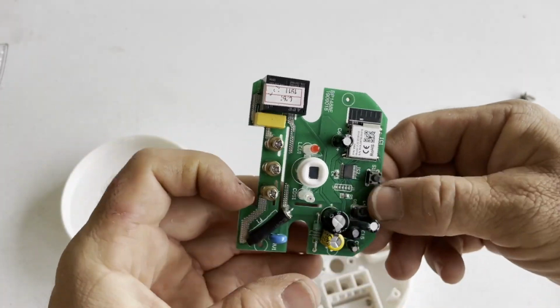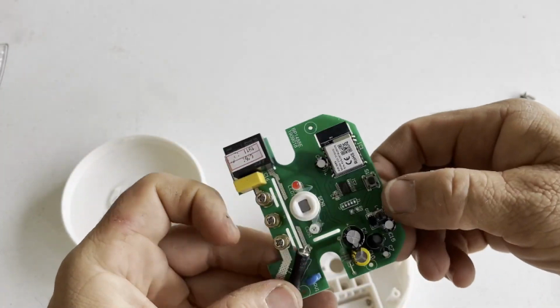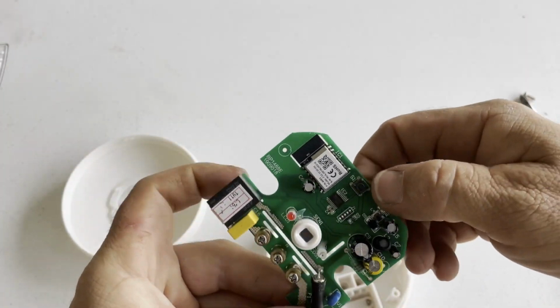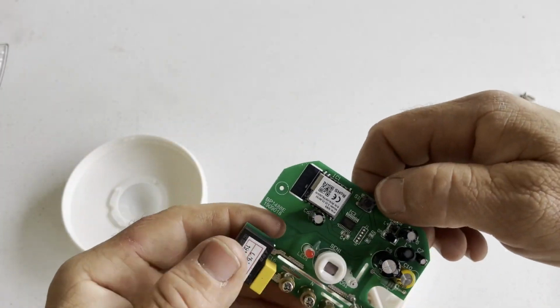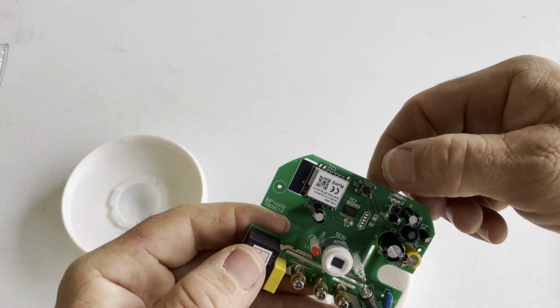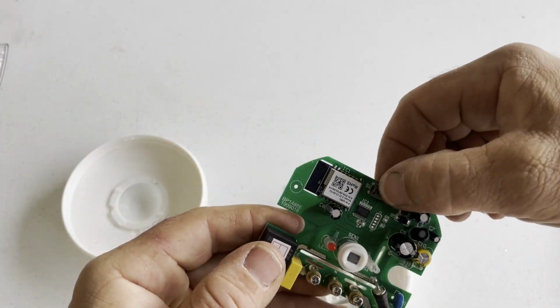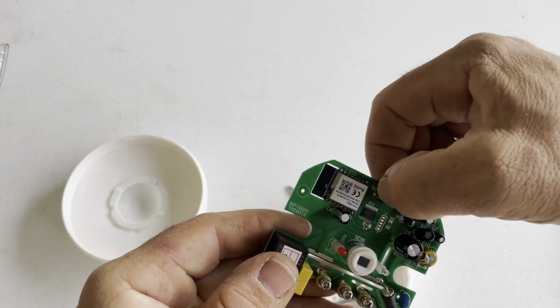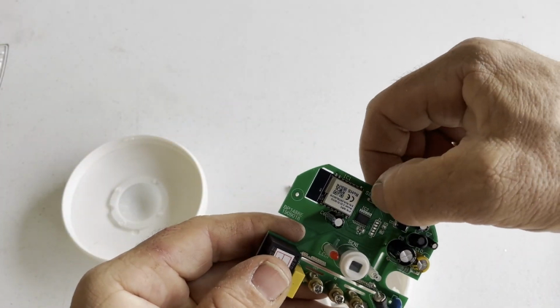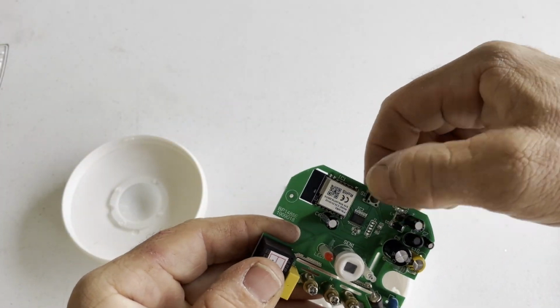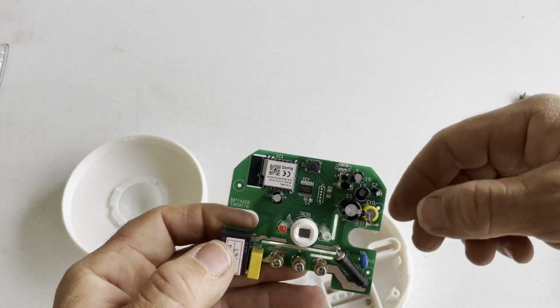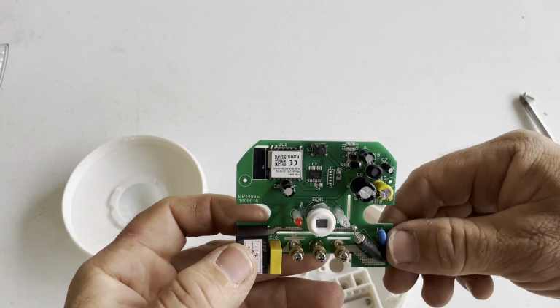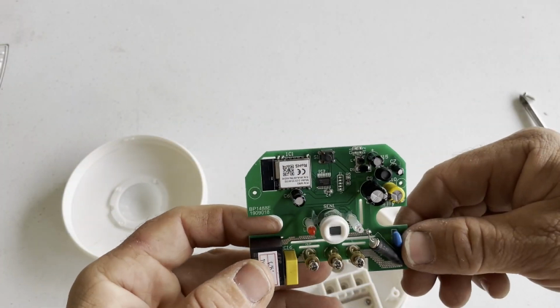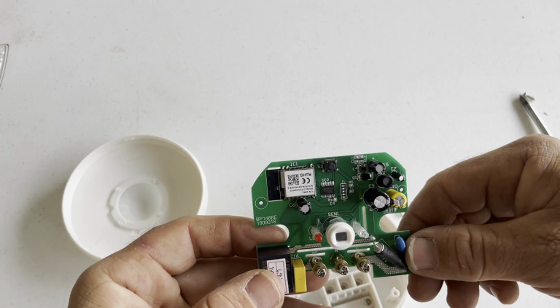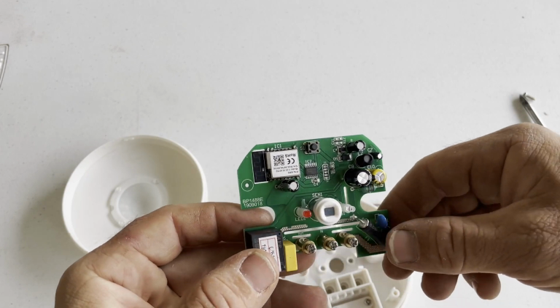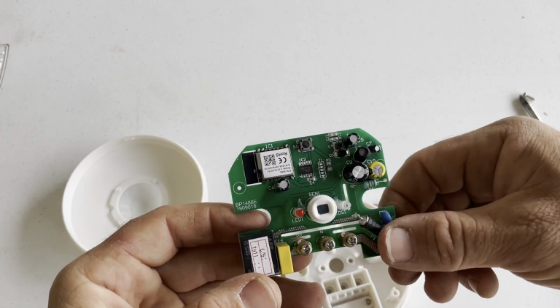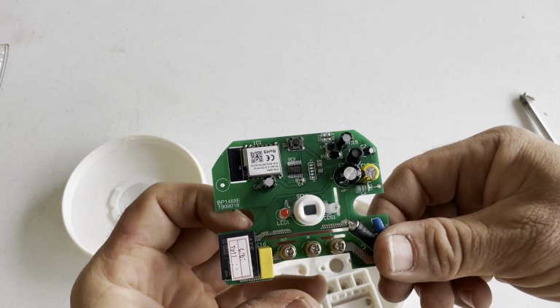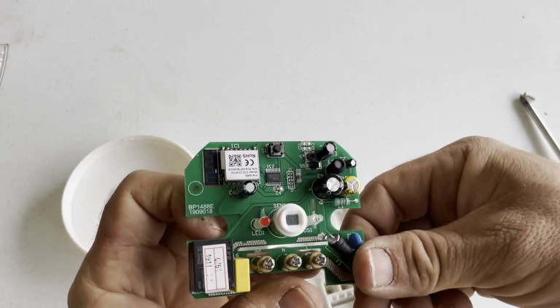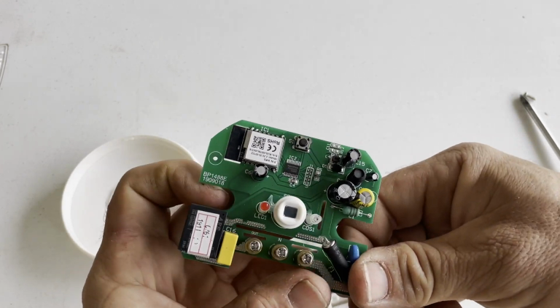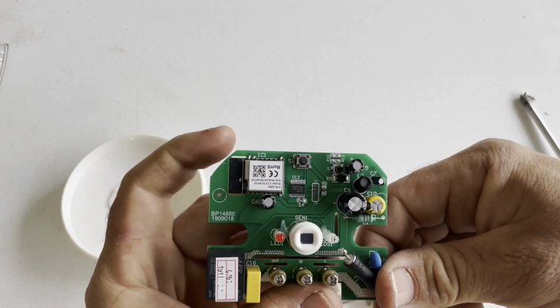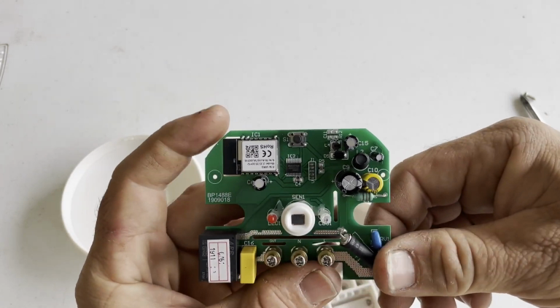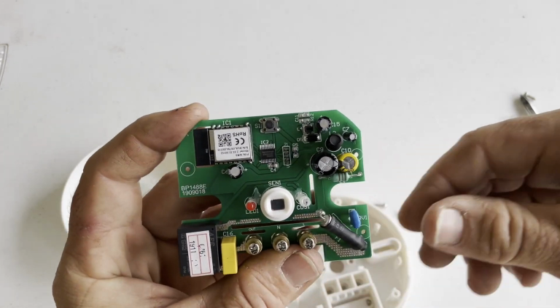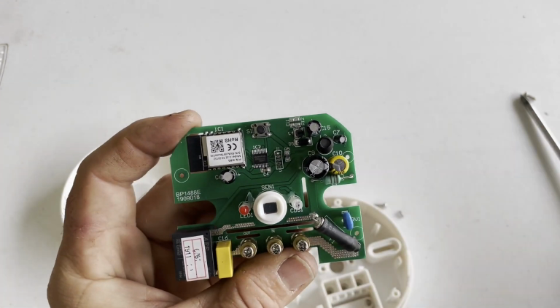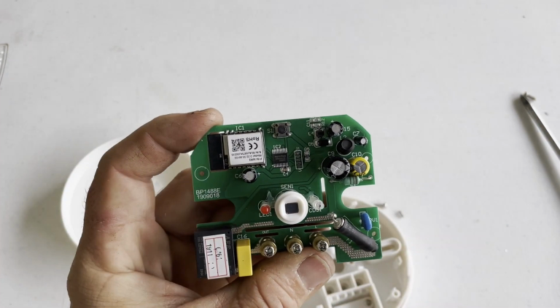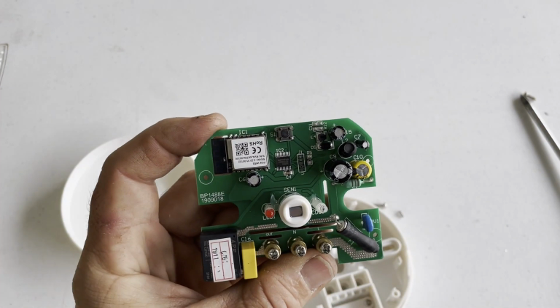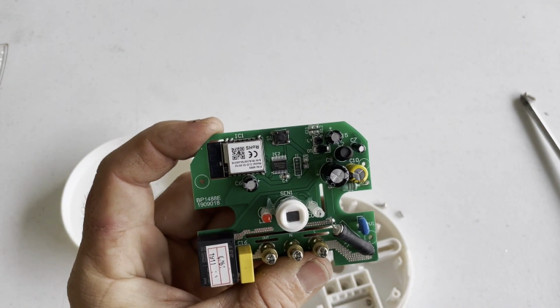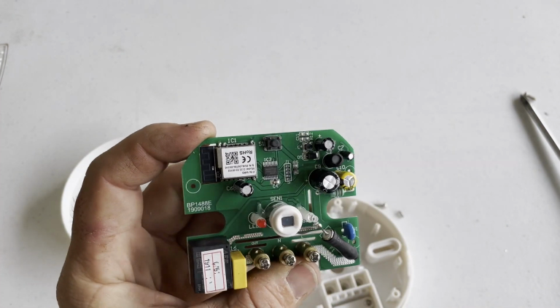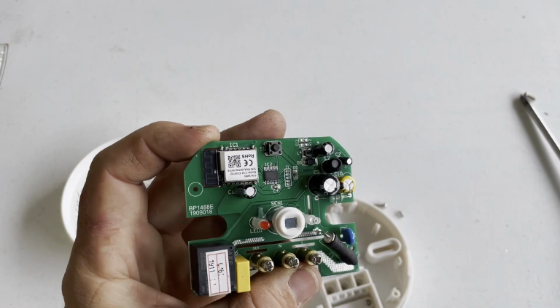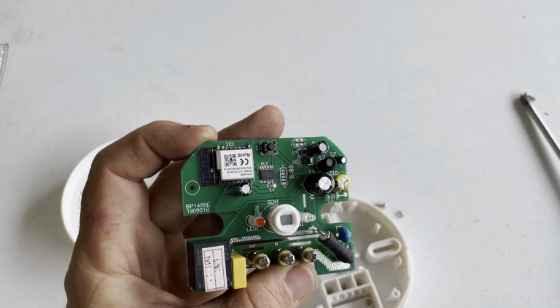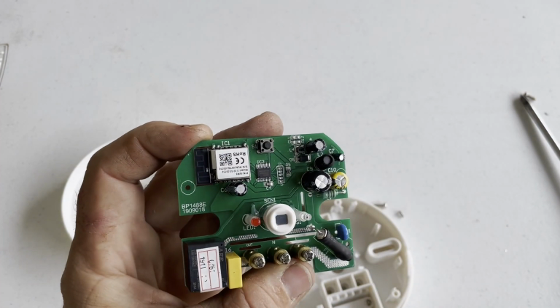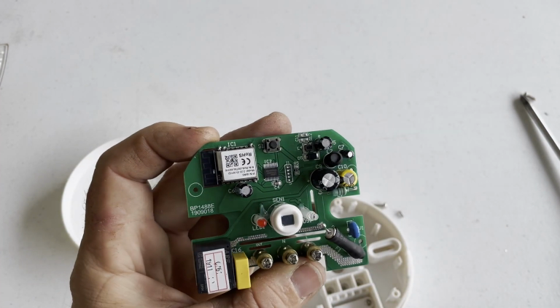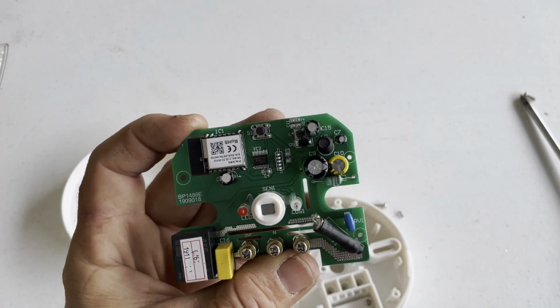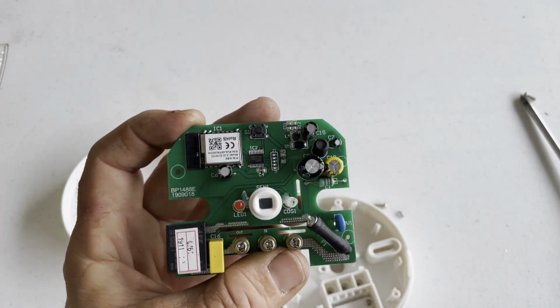I'm going to put this back together now, and then we're going to install it up on the ceiling and try connecting it to Home Assistant.